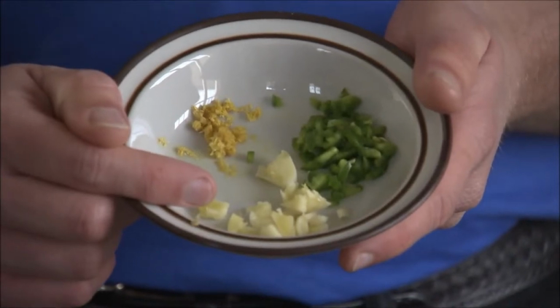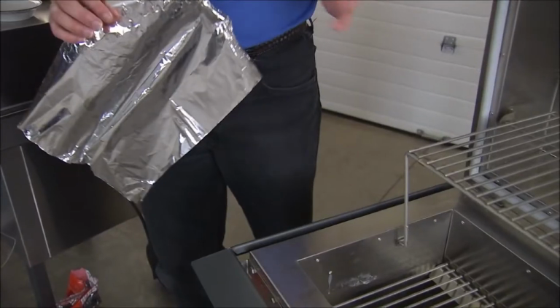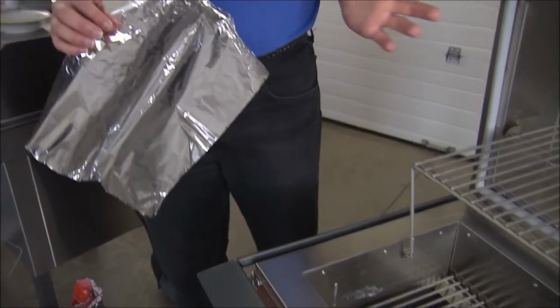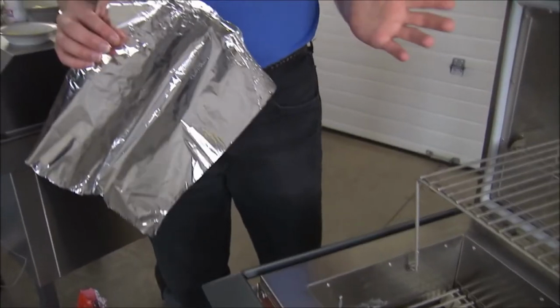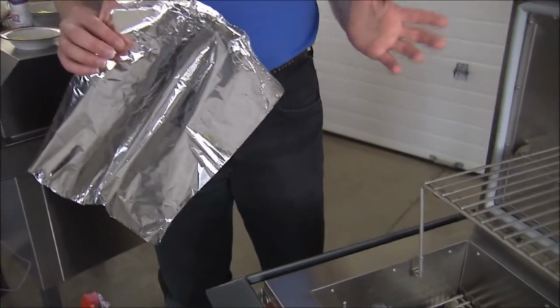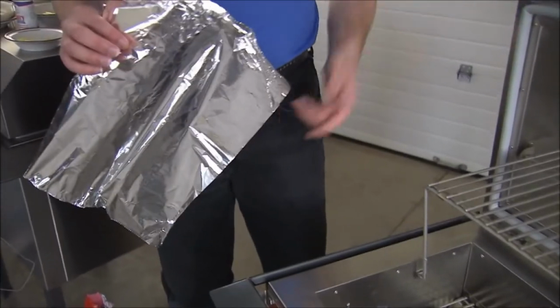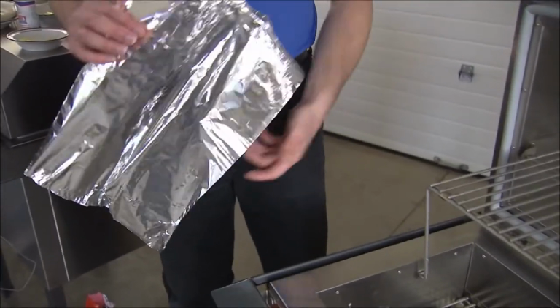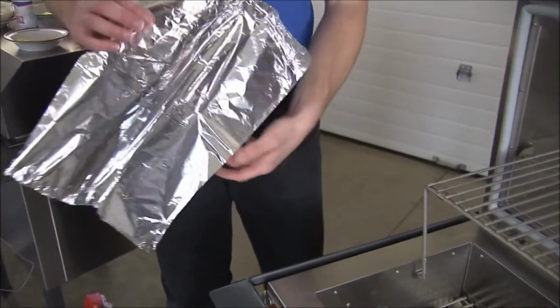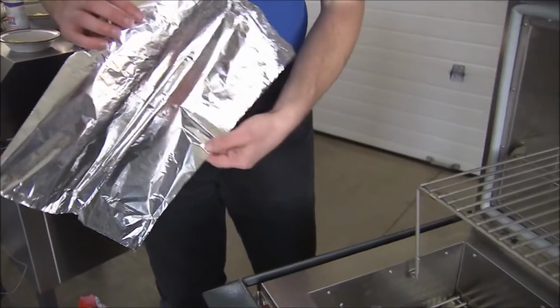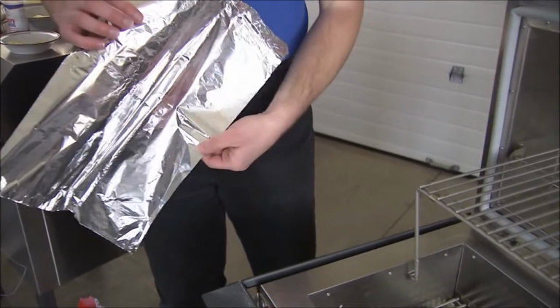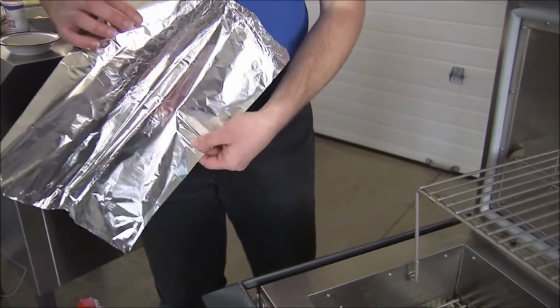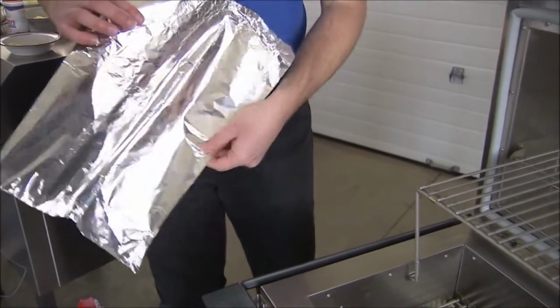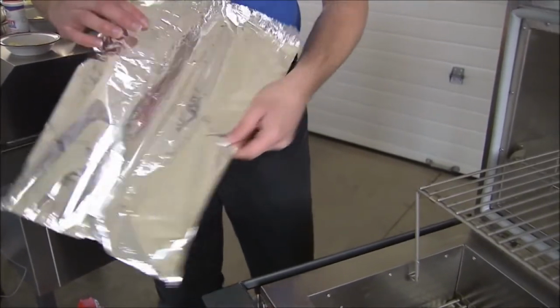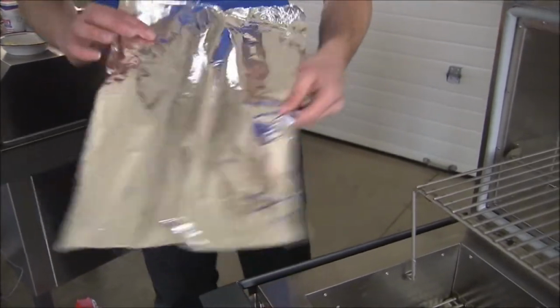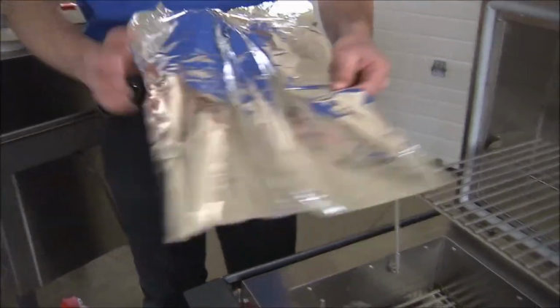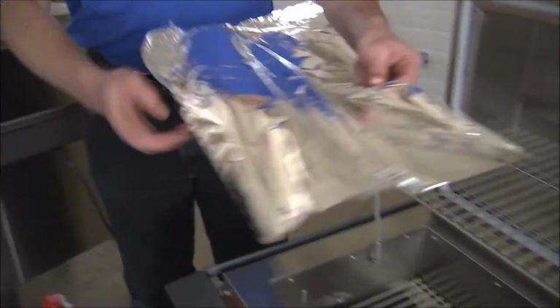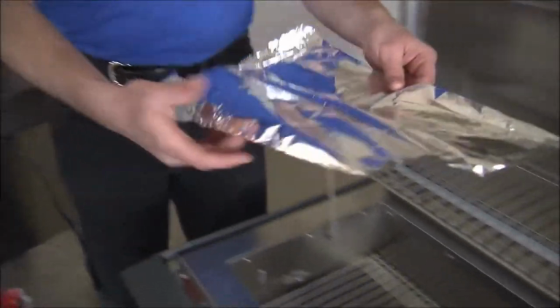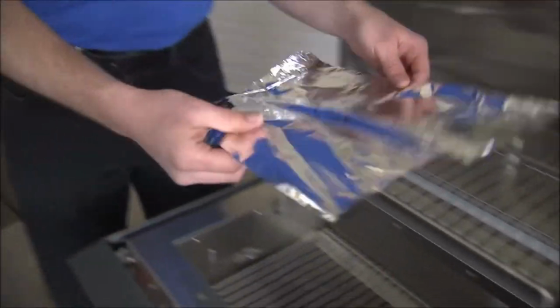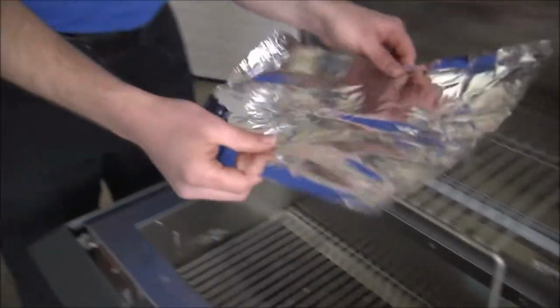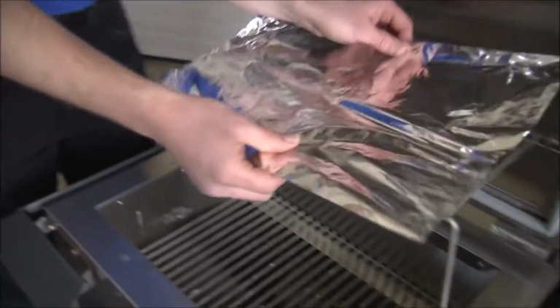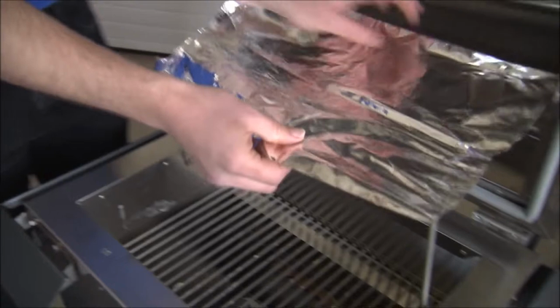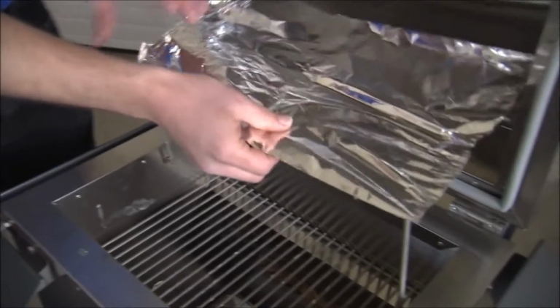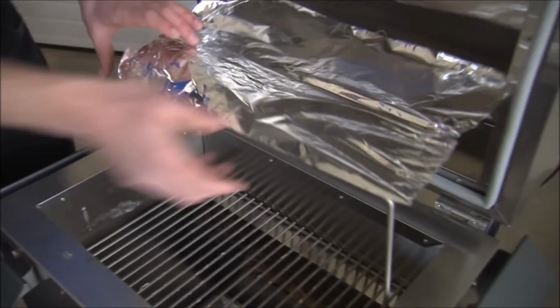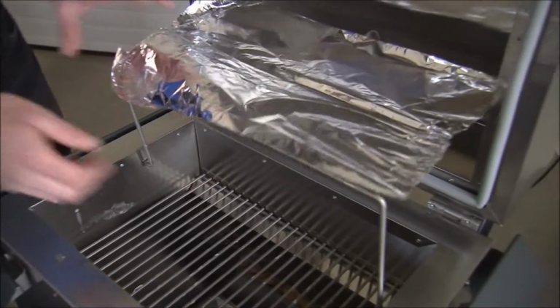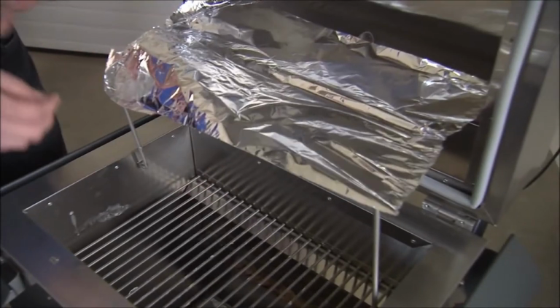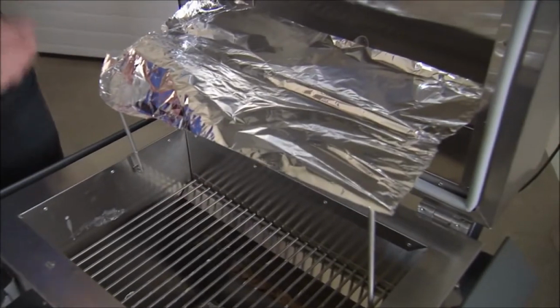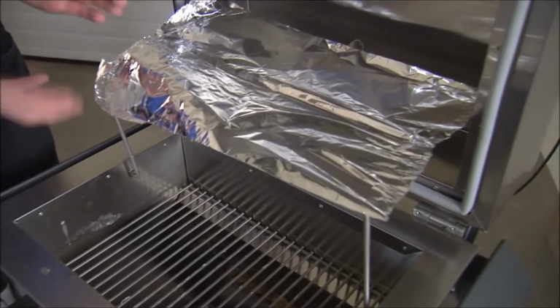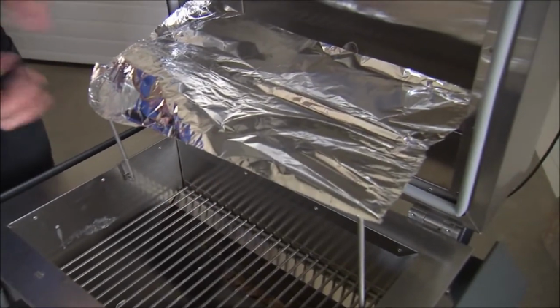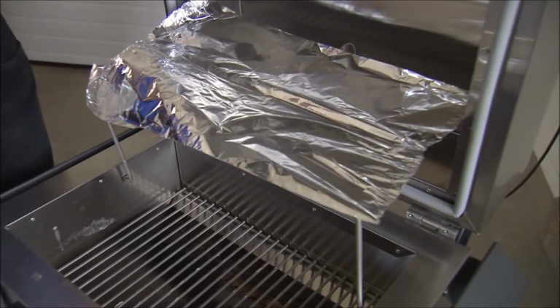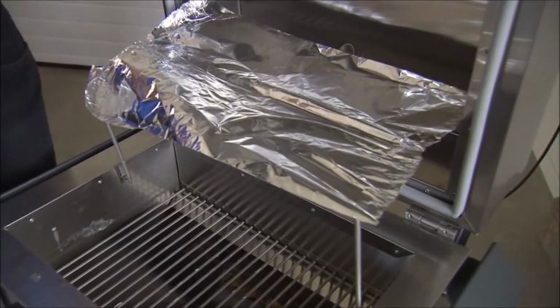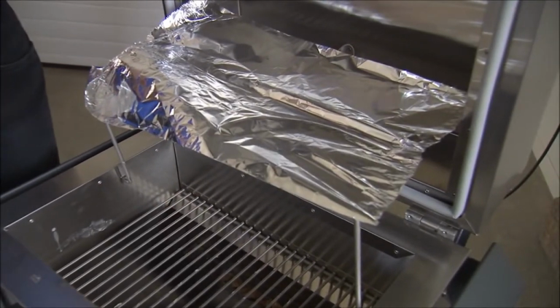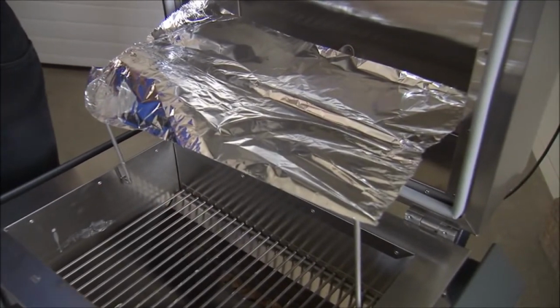The first thing we're going to do is make kind of a boat out of the tin foil. The foil will be primarily to hold the butter in.